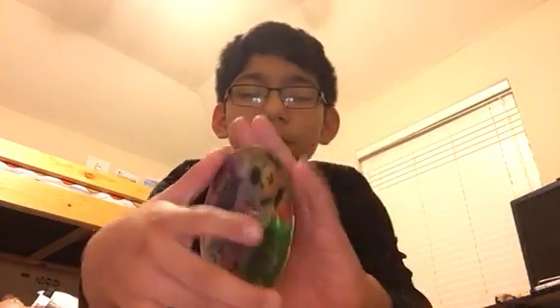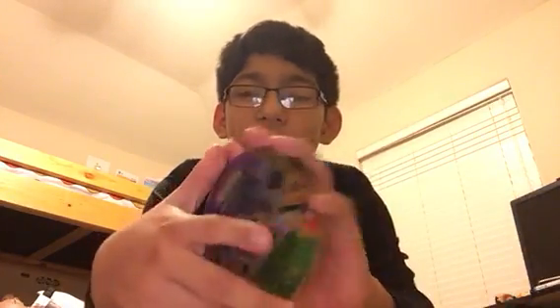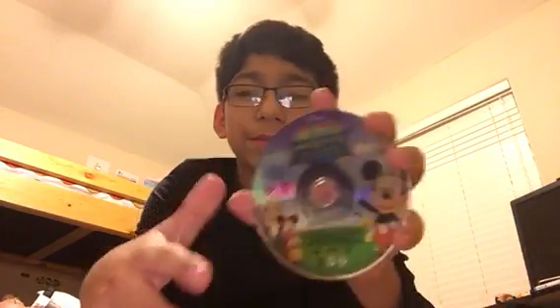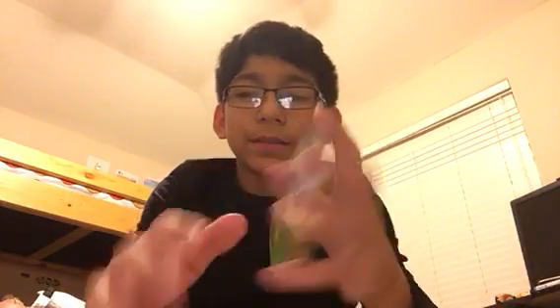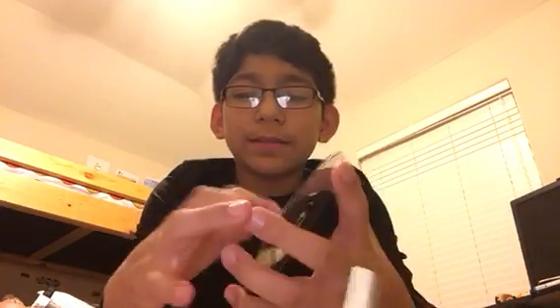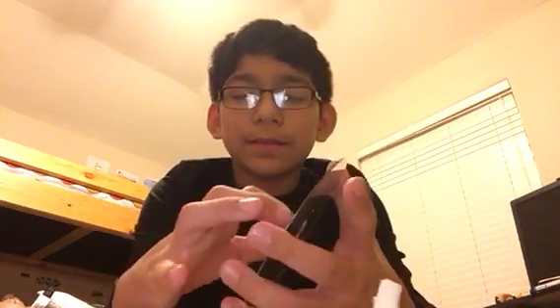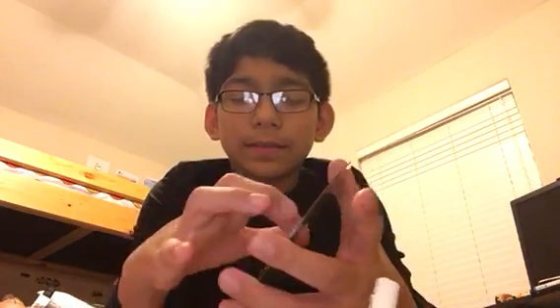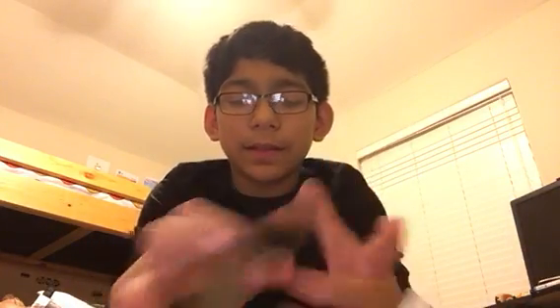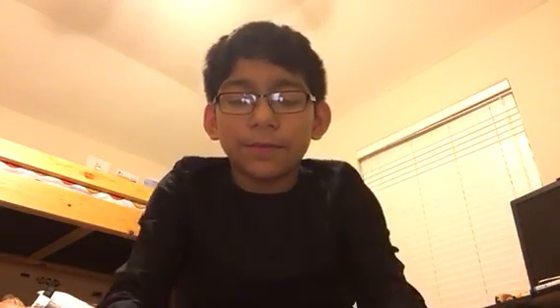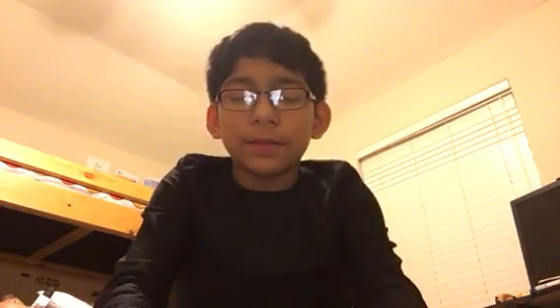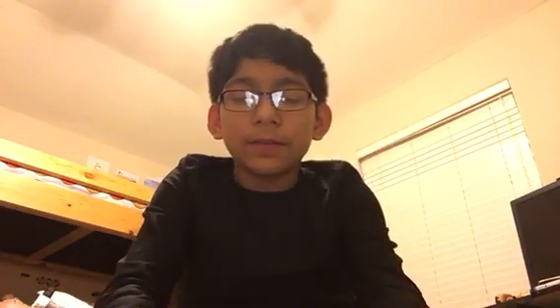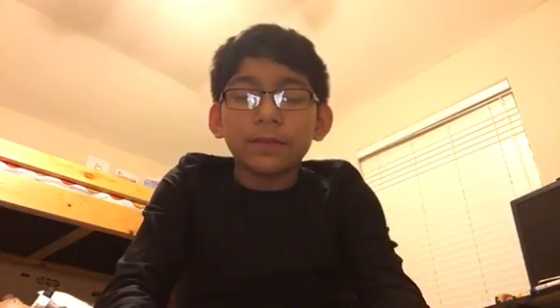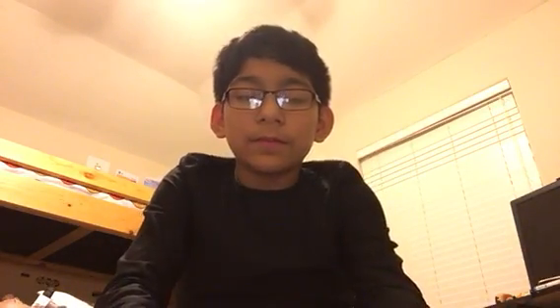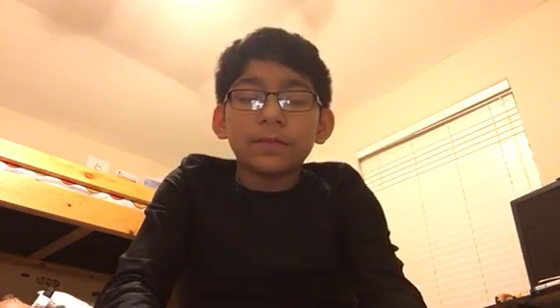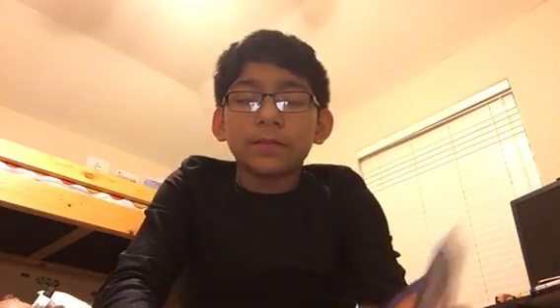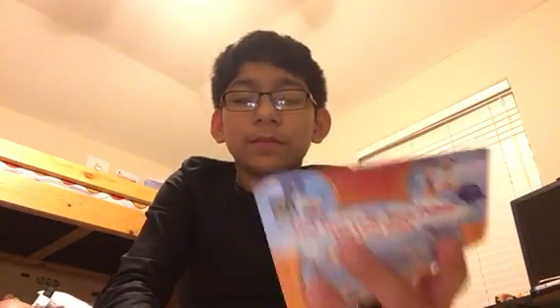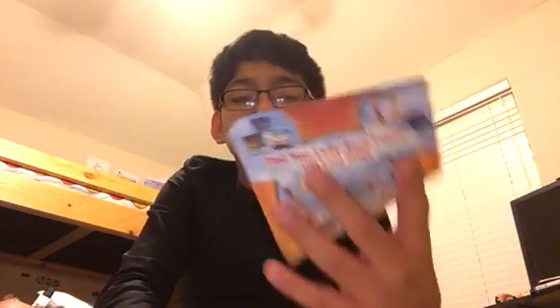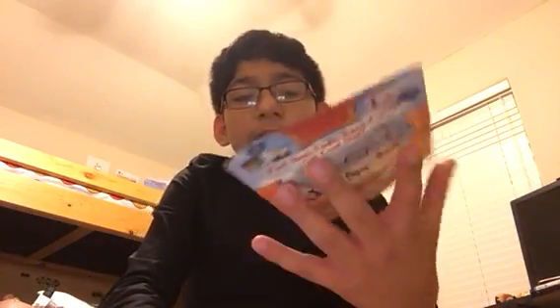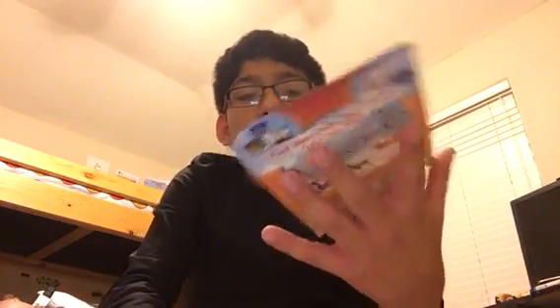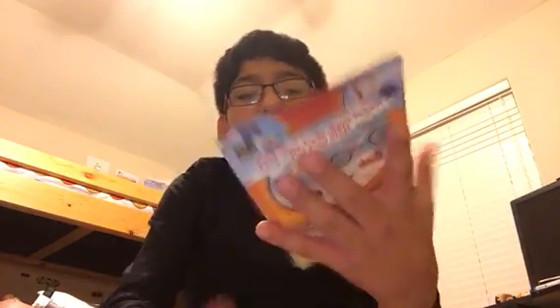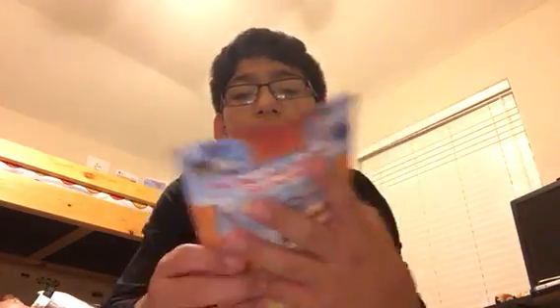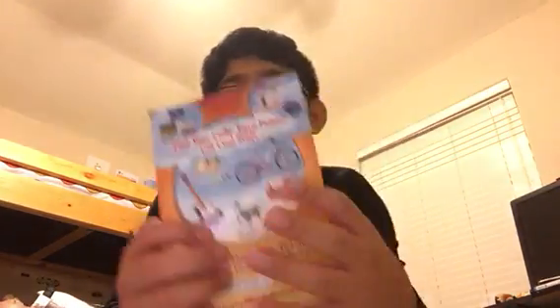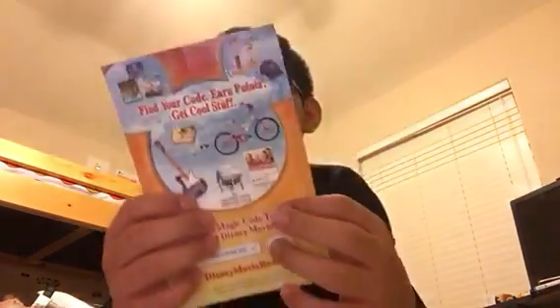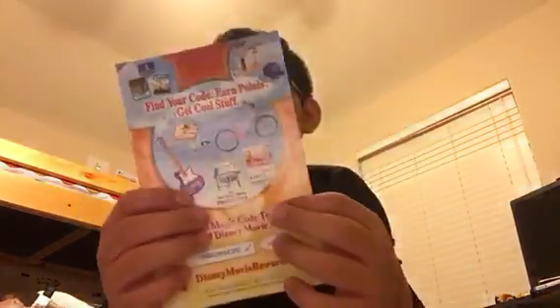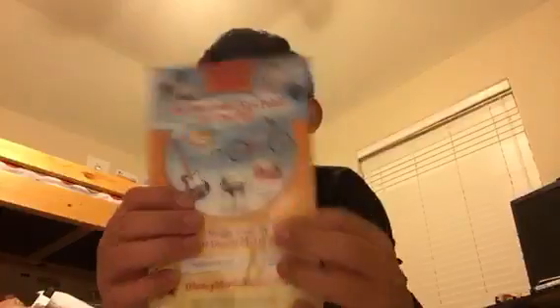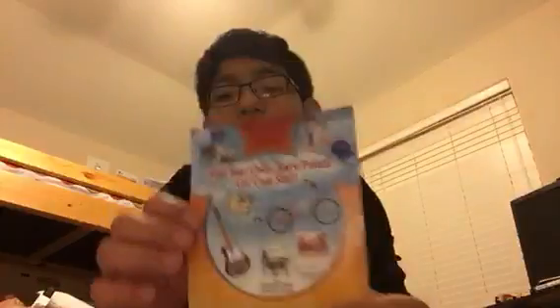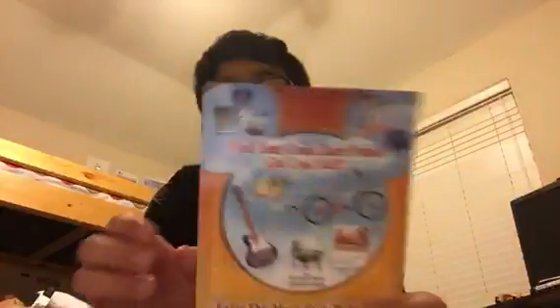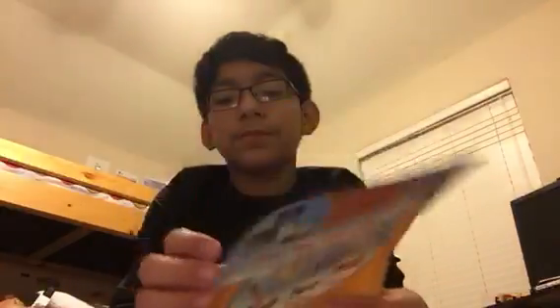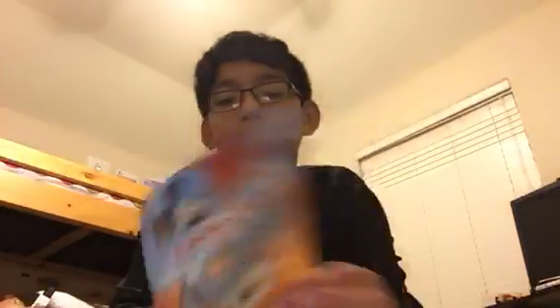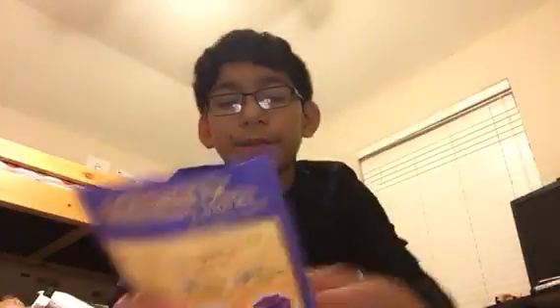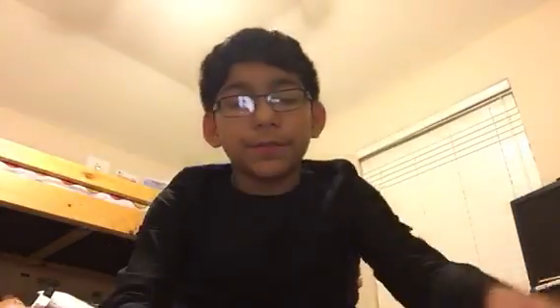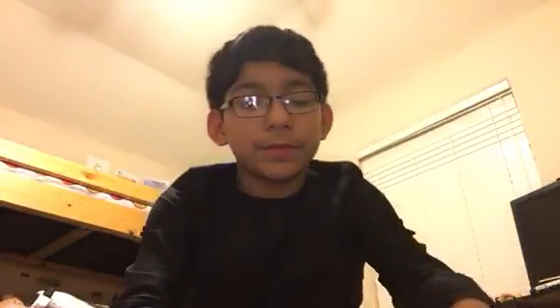Here's the disc itself. And the codes, which I already used.